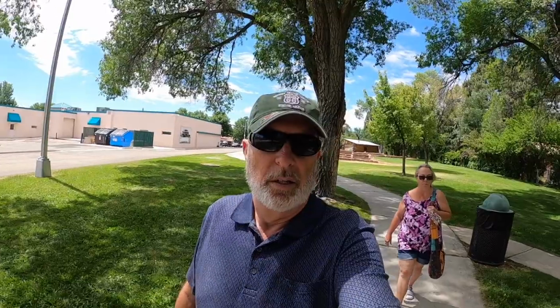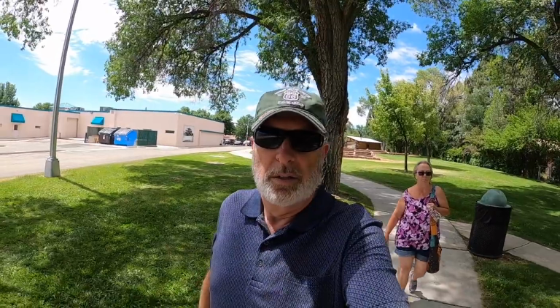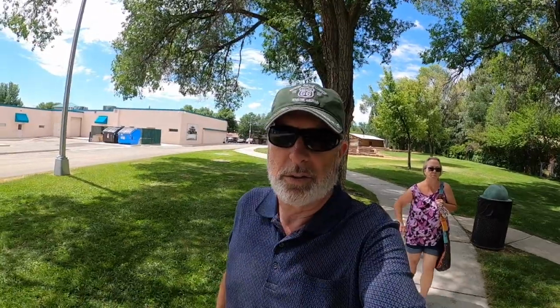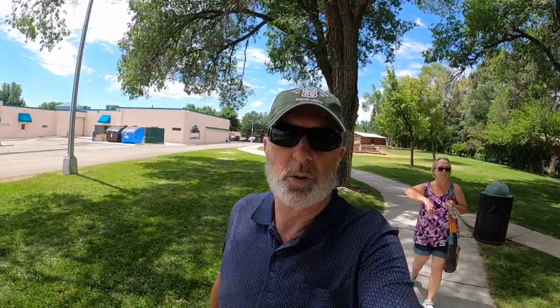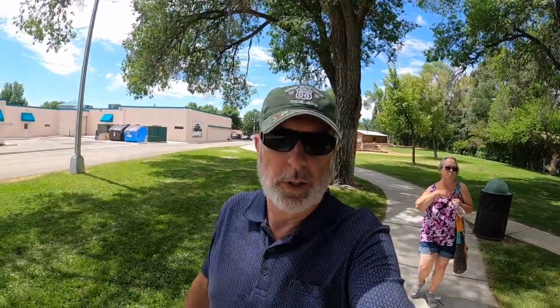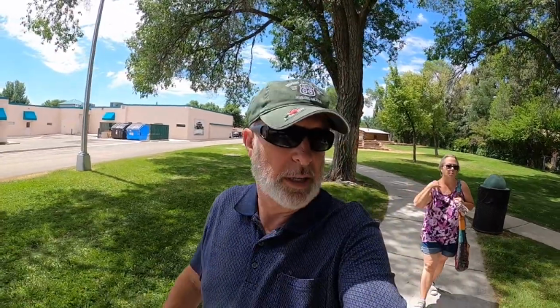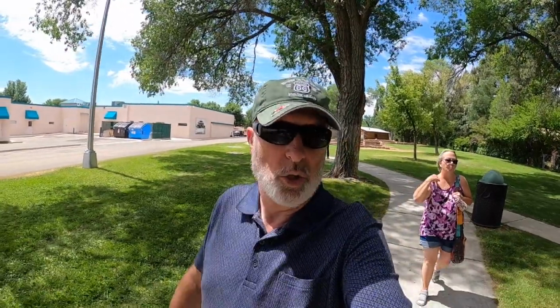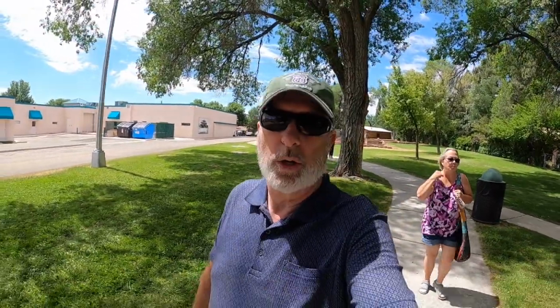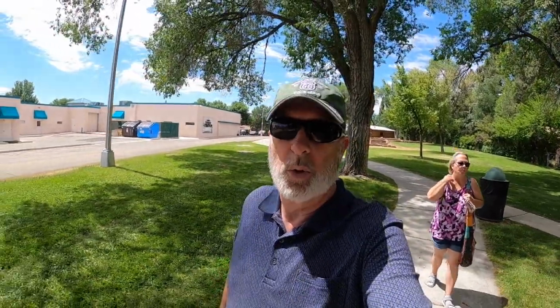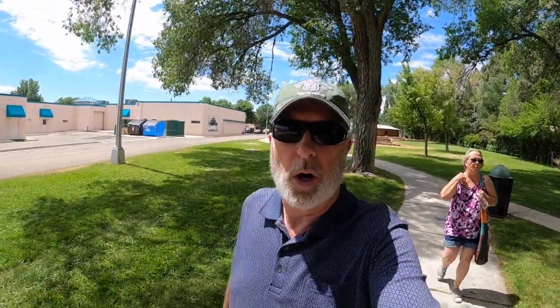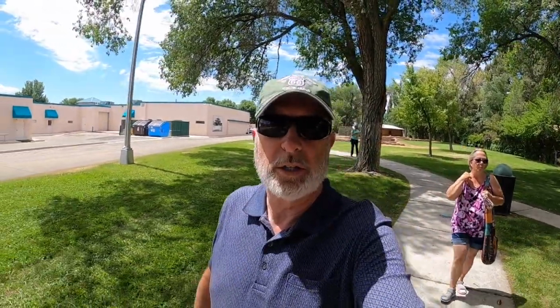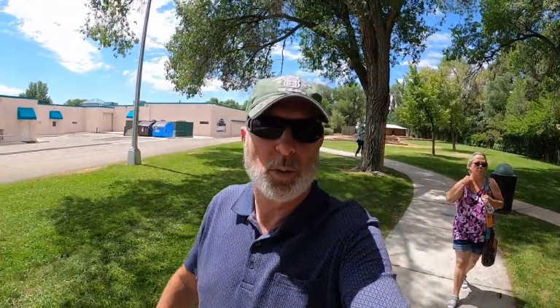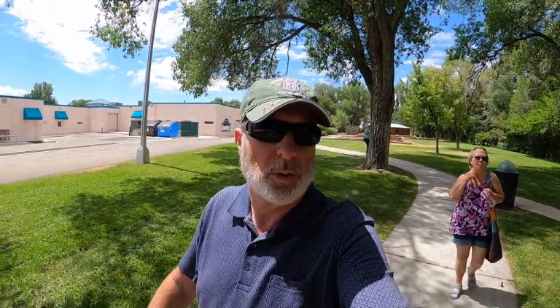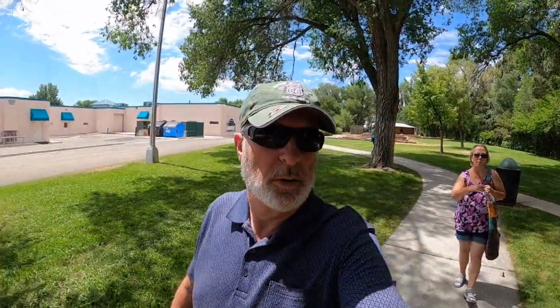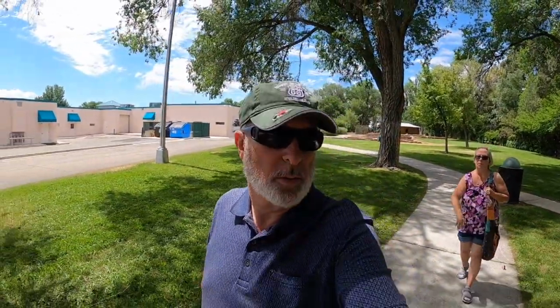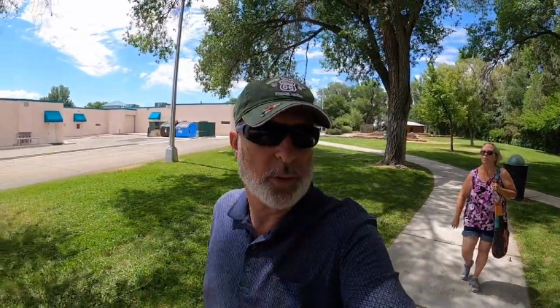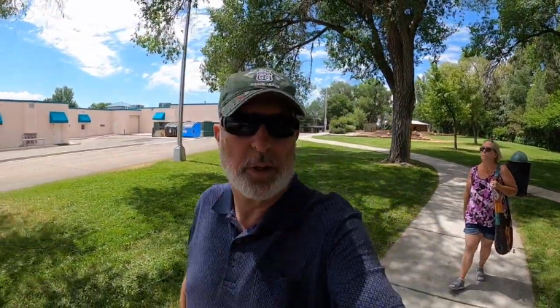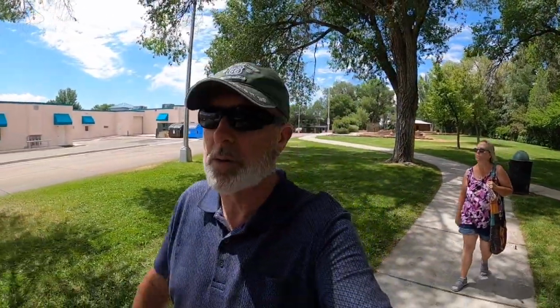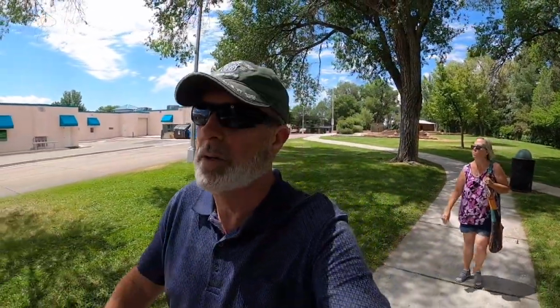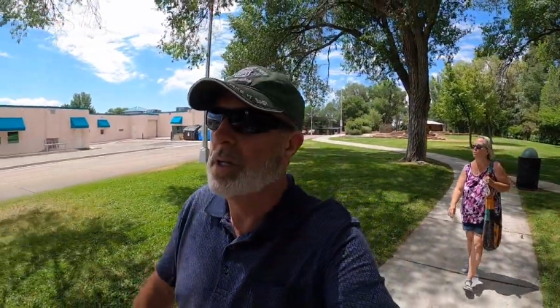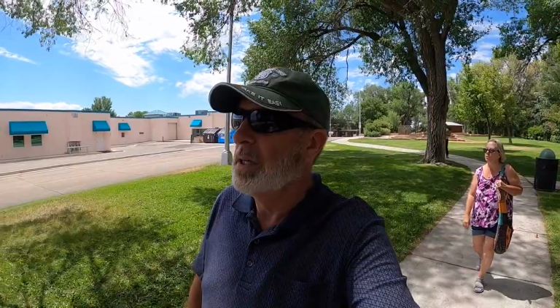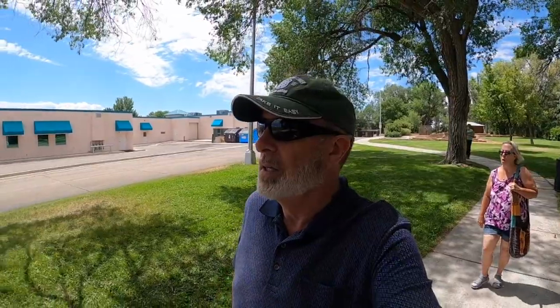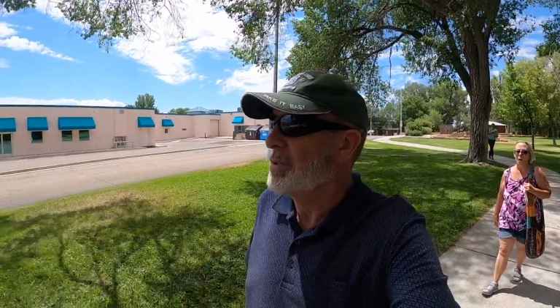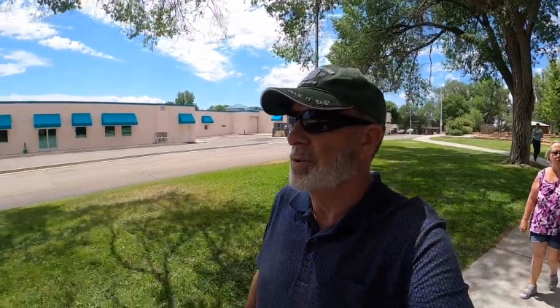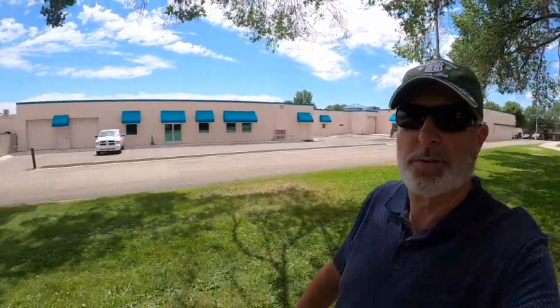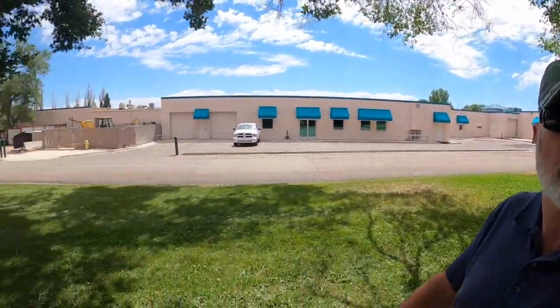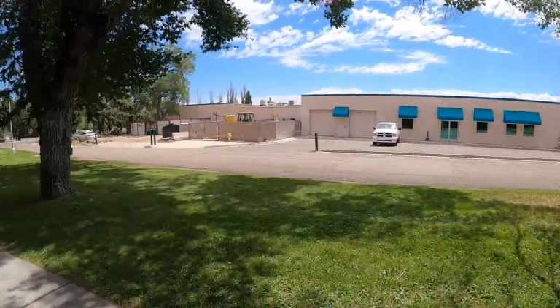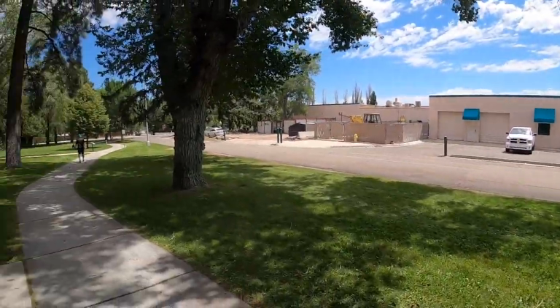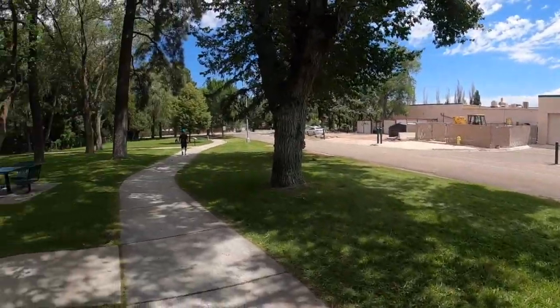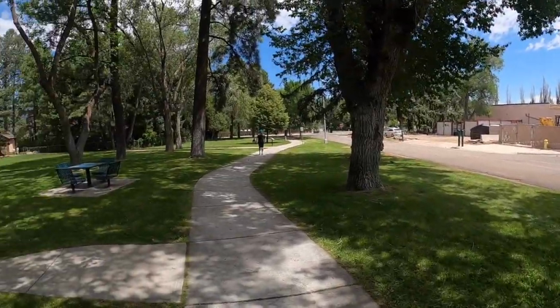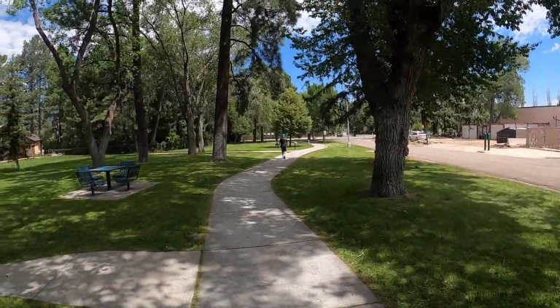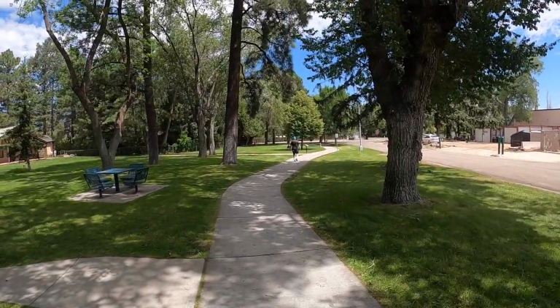This is really an enjoyable walking tour we're doing here. It's just beautiful through here.